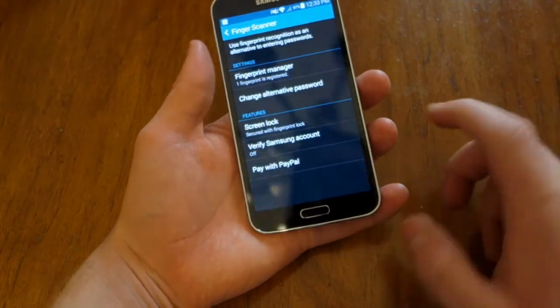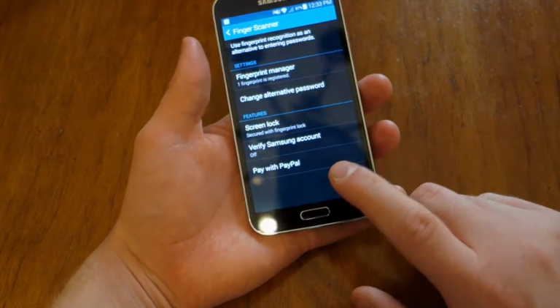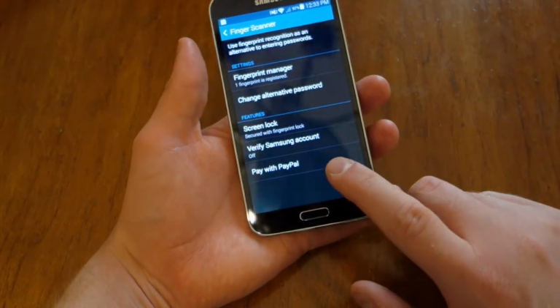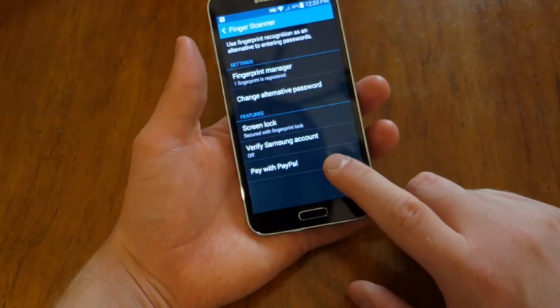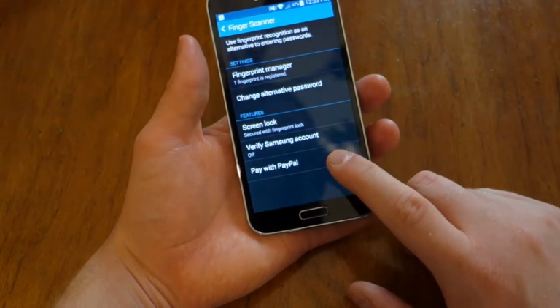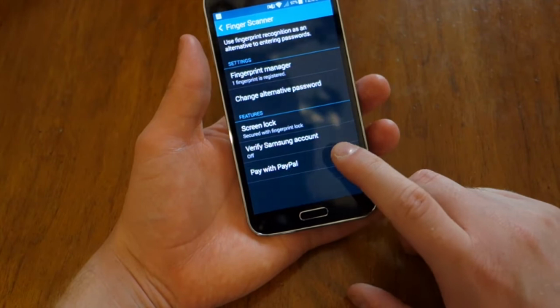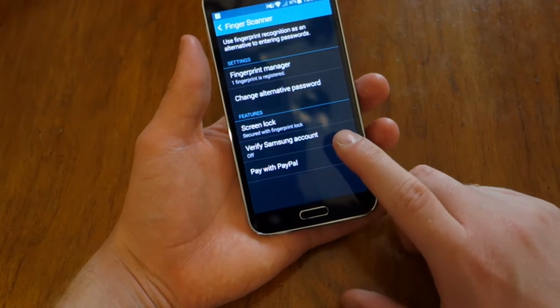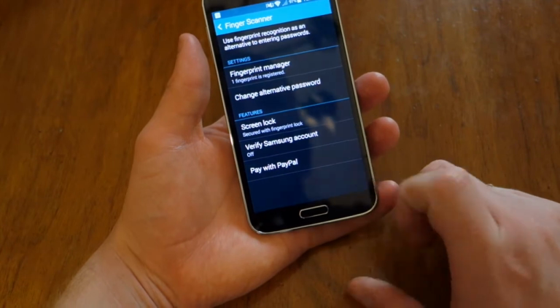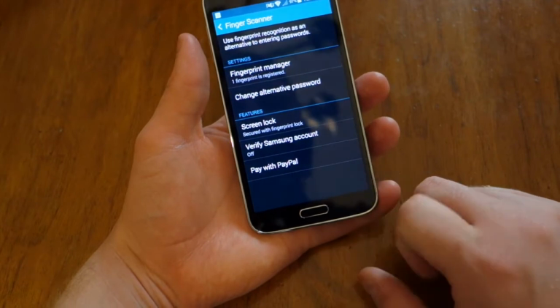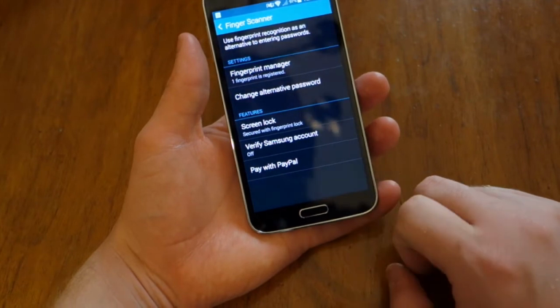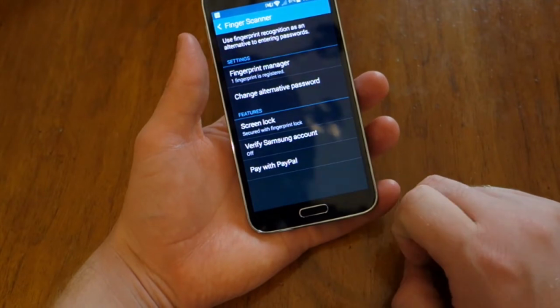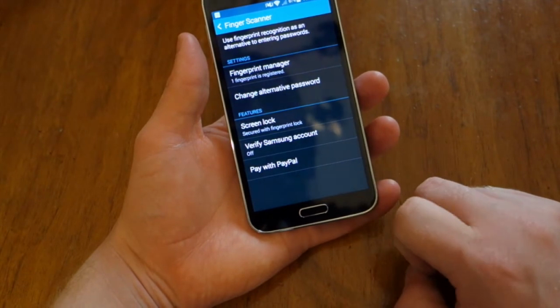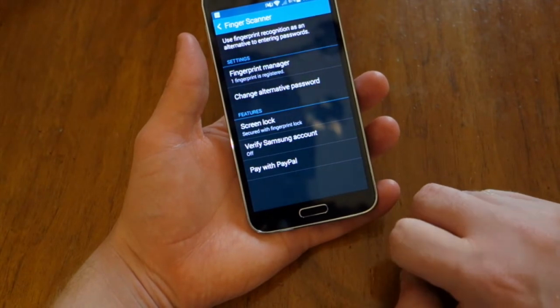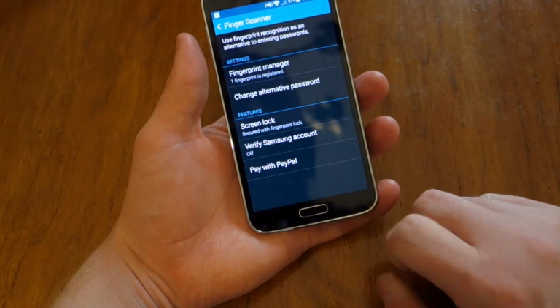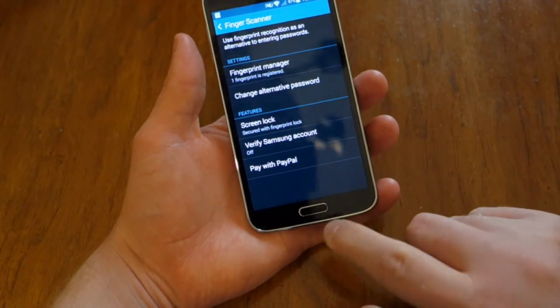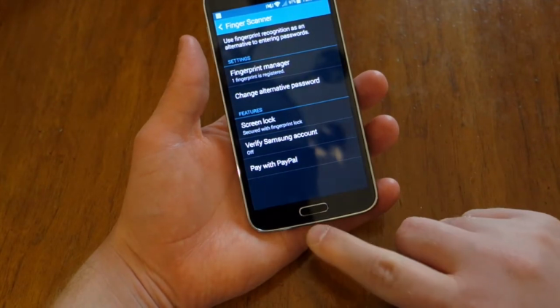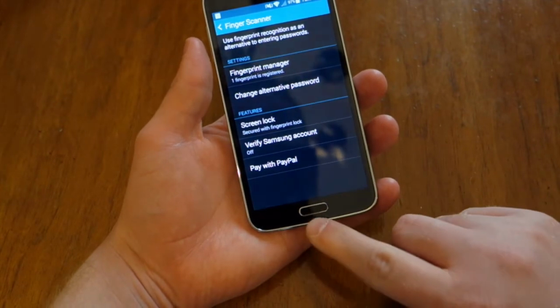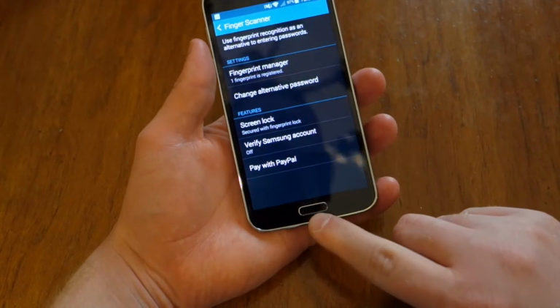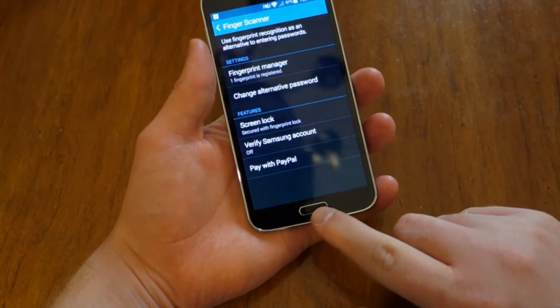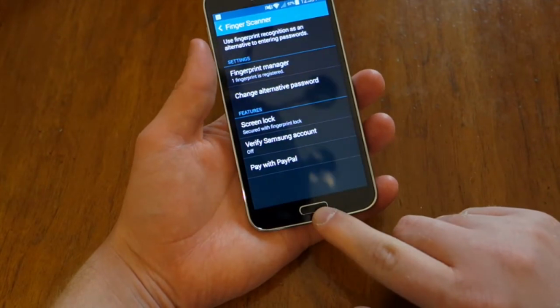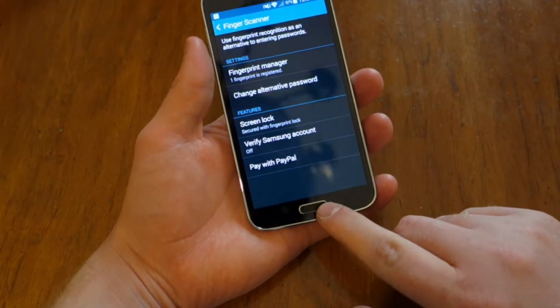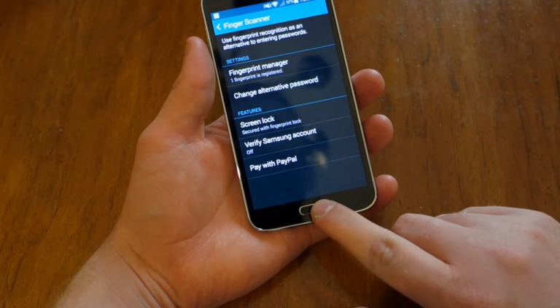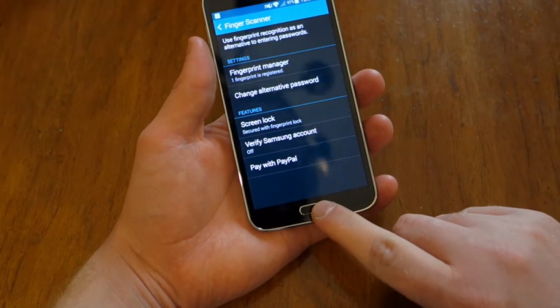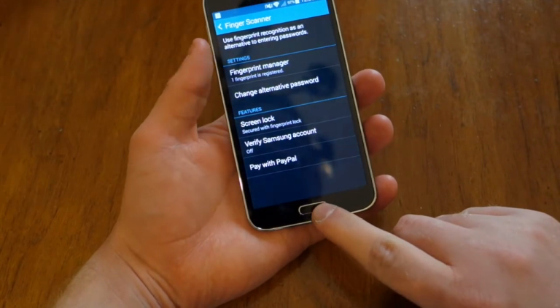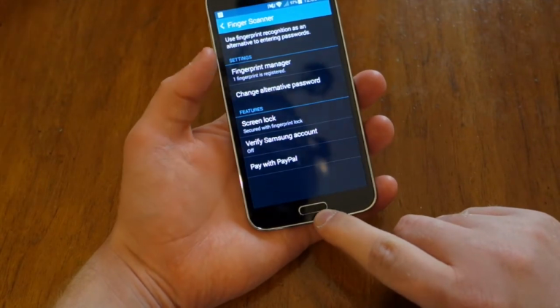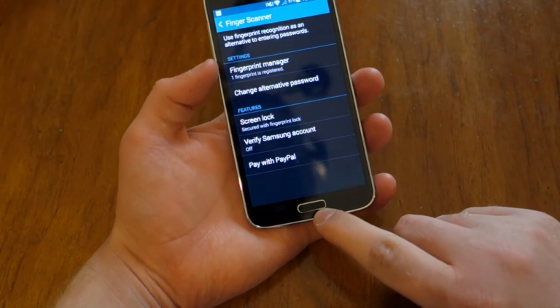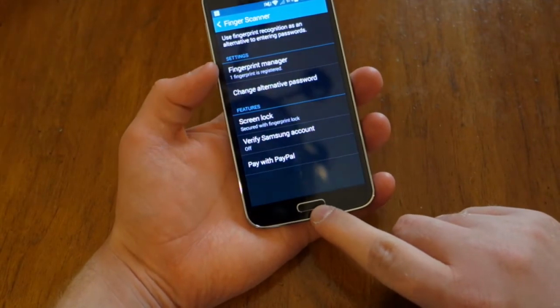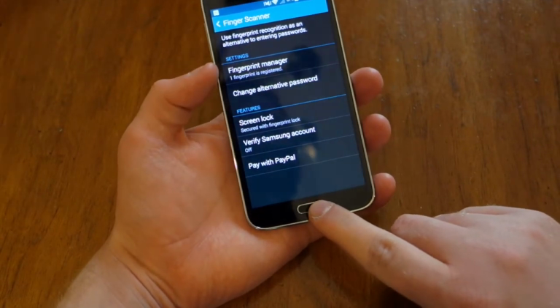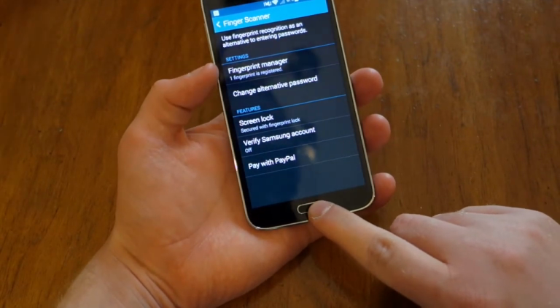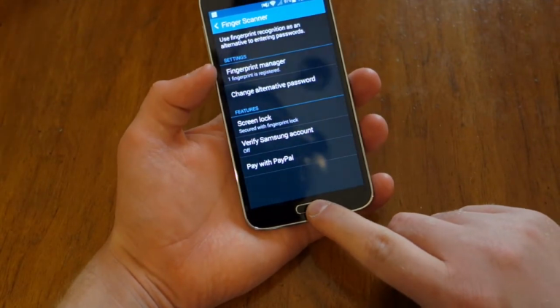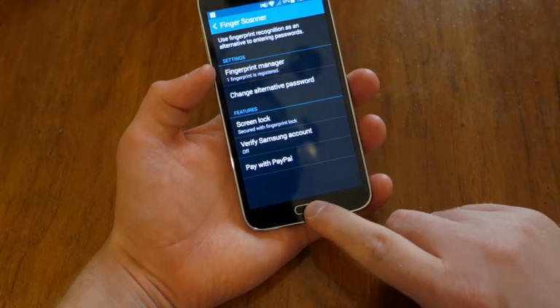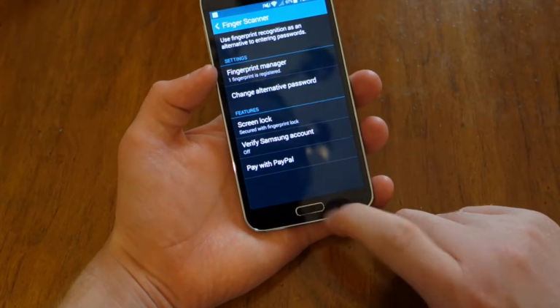You can also pay with PayPal and verify your Samsung account this way, which we'll show off in different videos and articles.